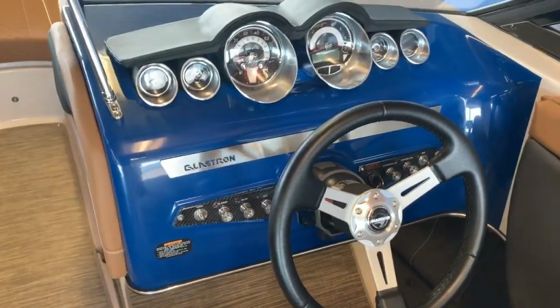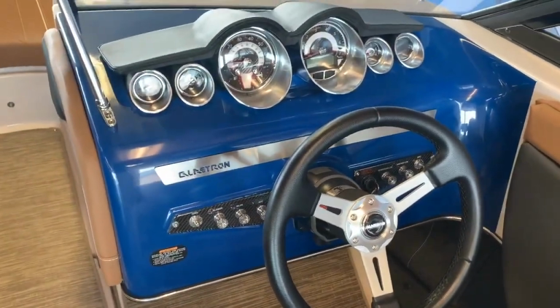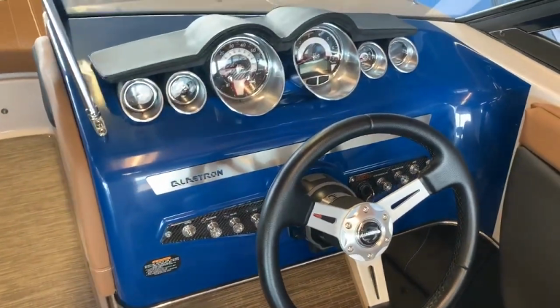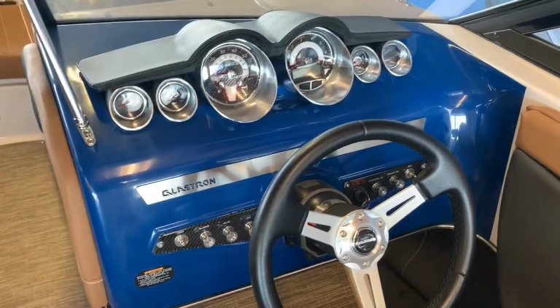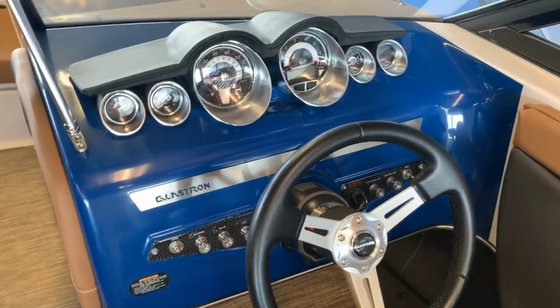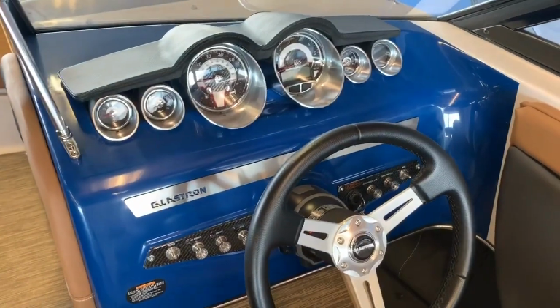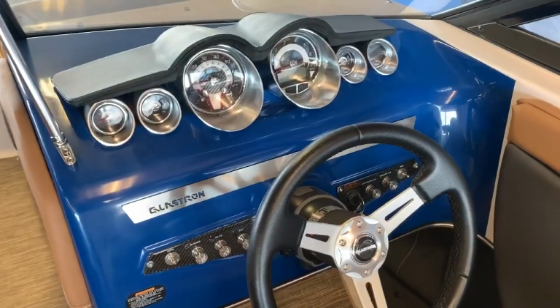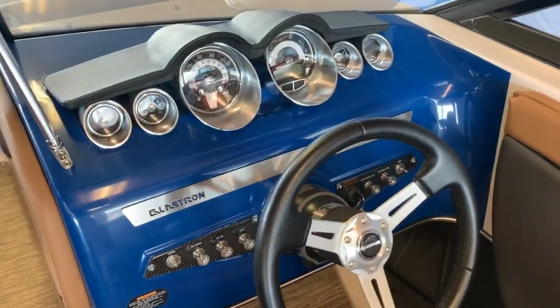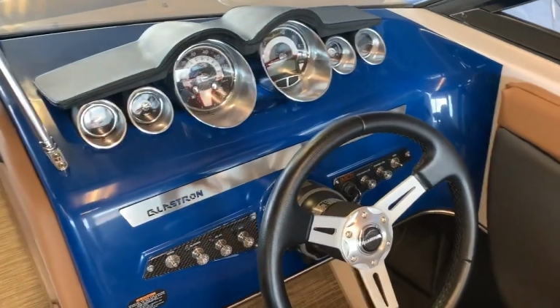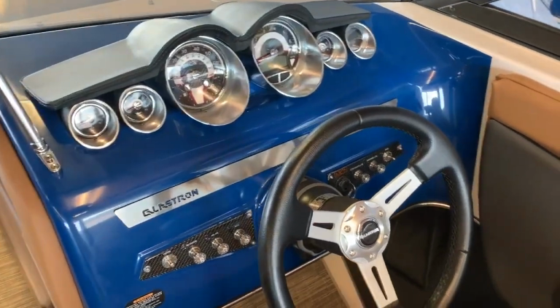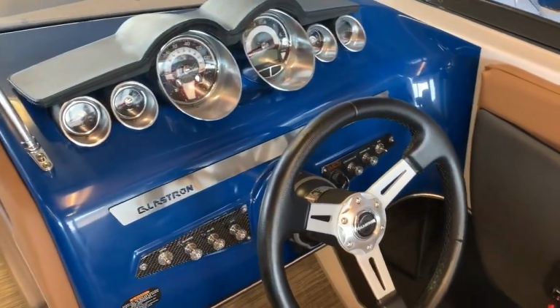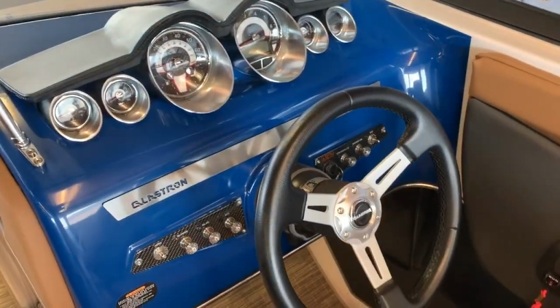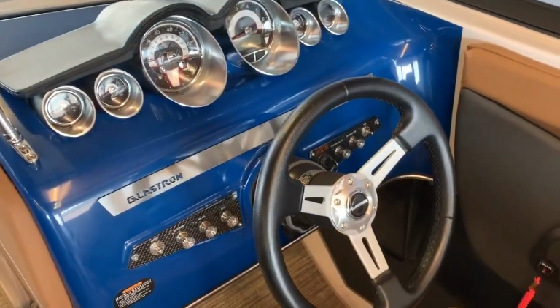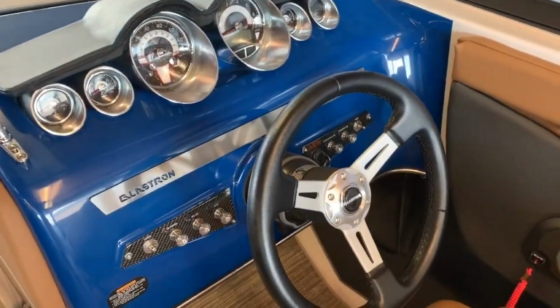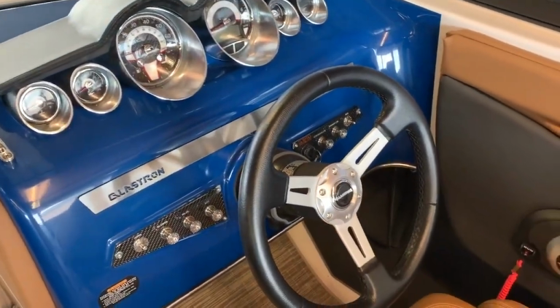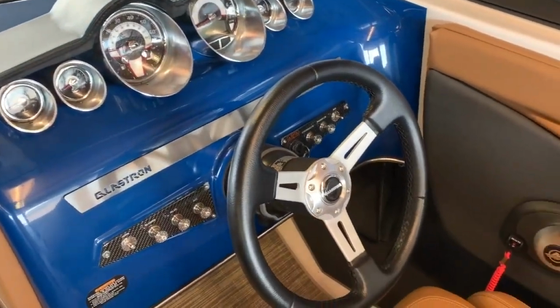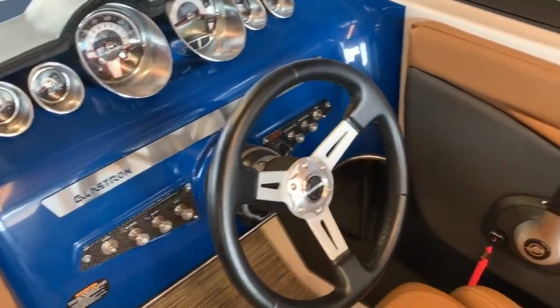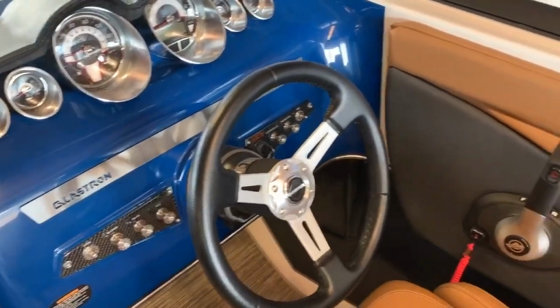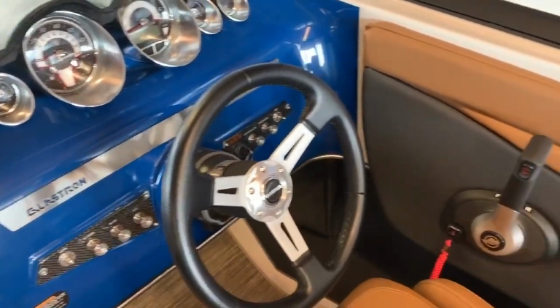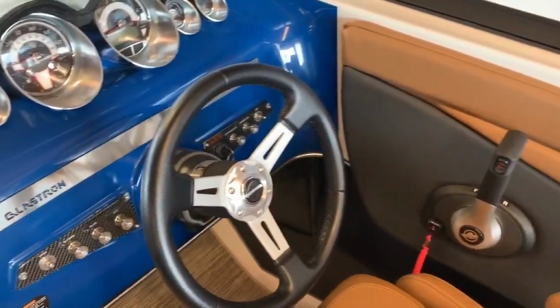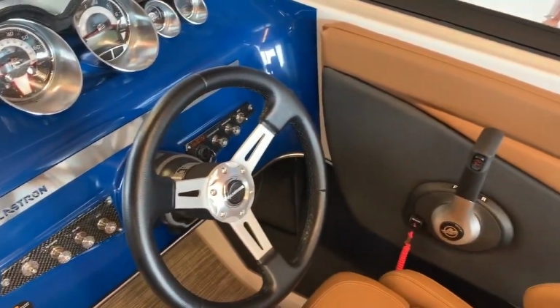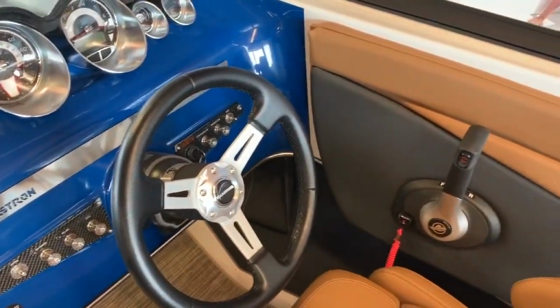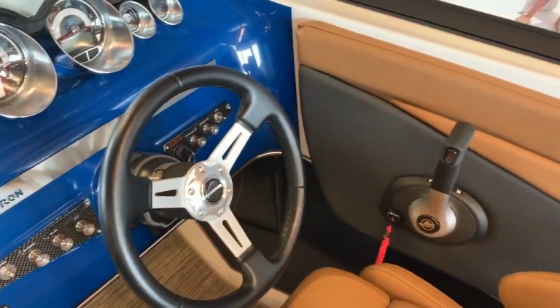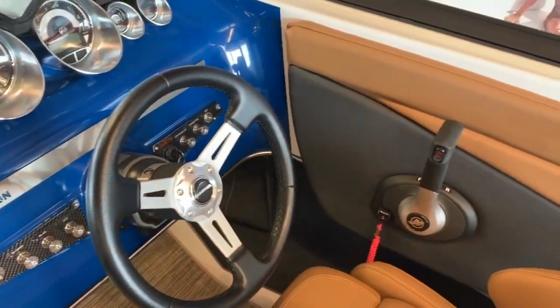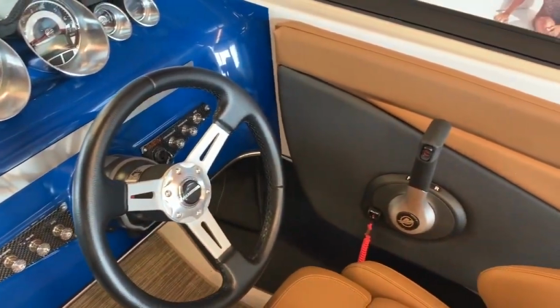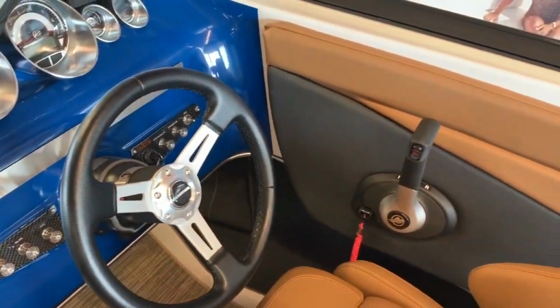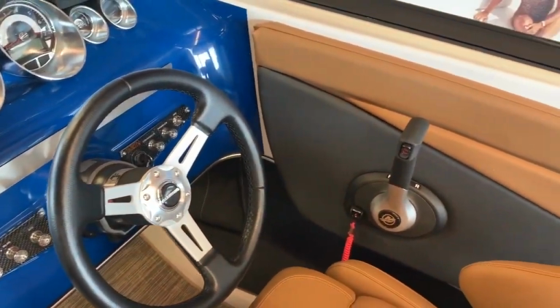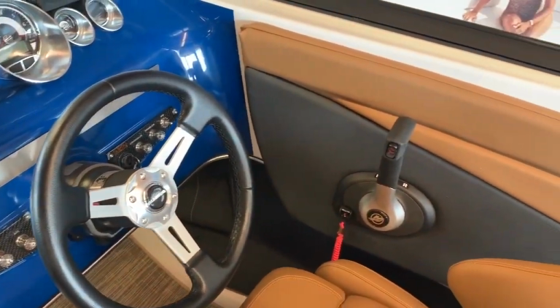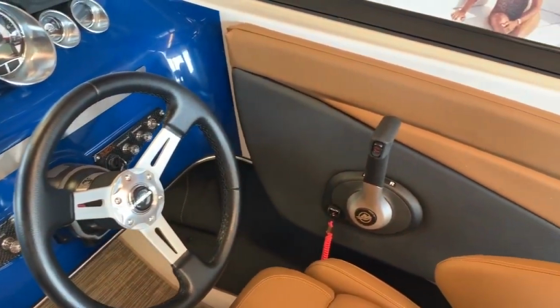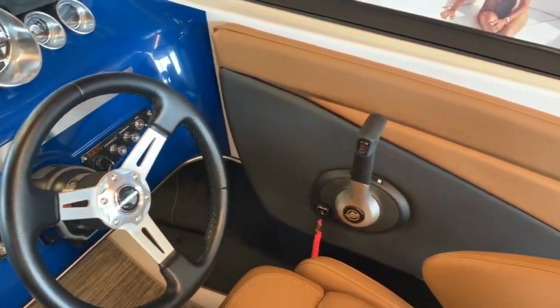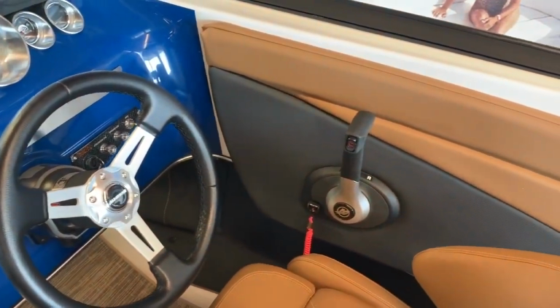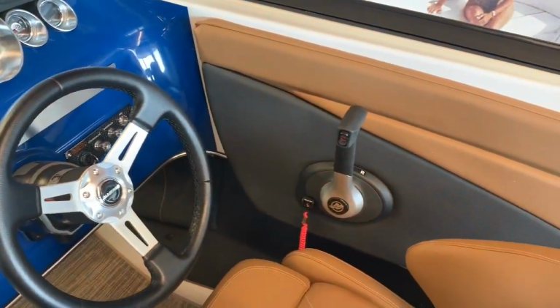At the helm you have all your gauges, a tilt steering wheel, and side mount and throttle control.